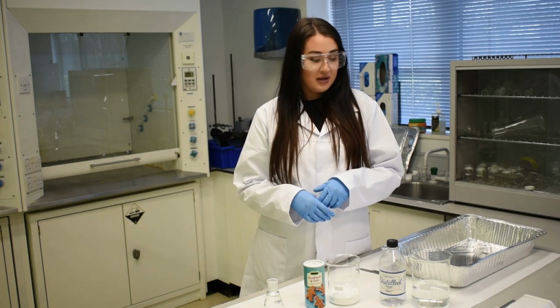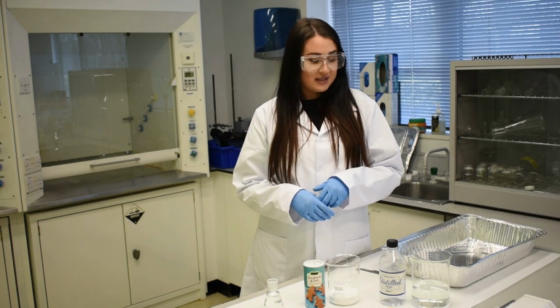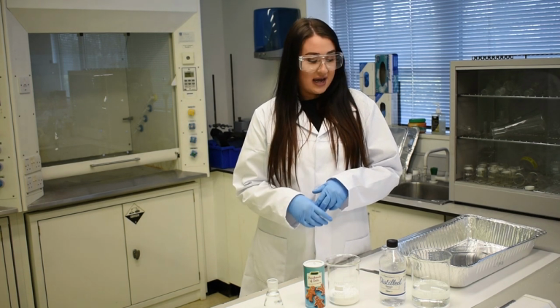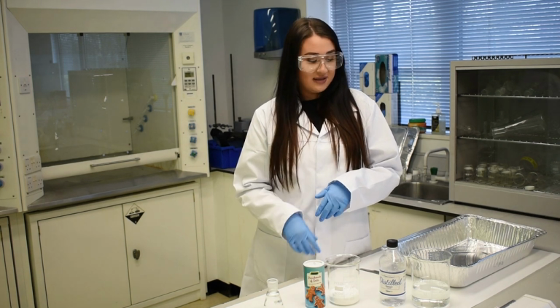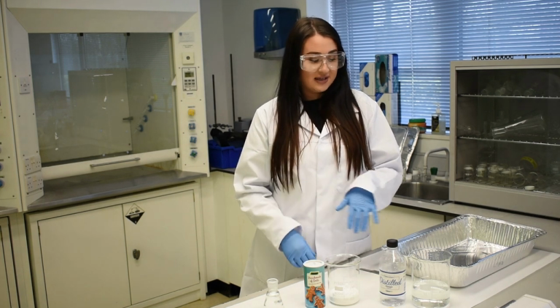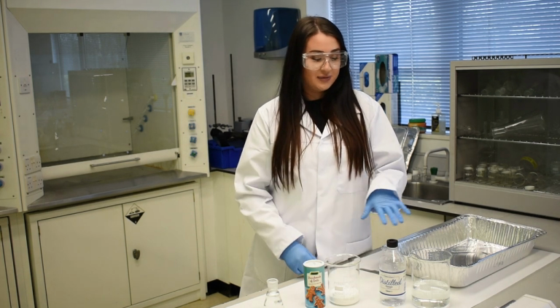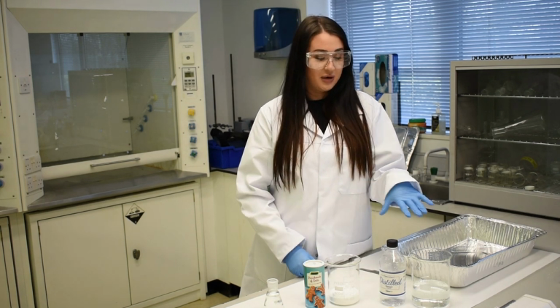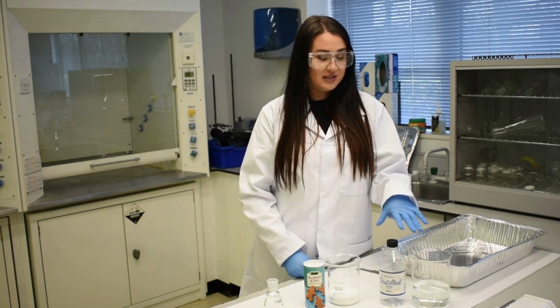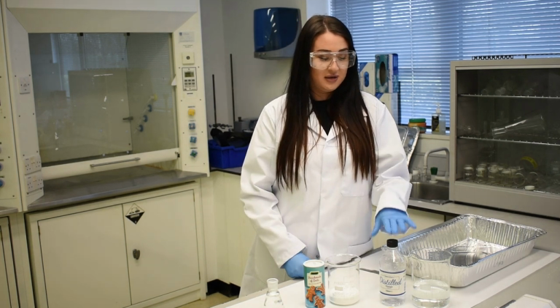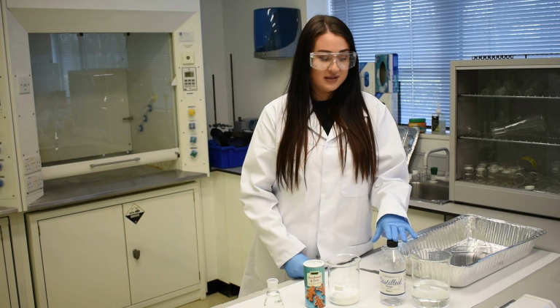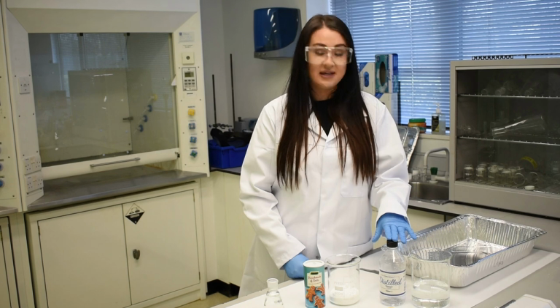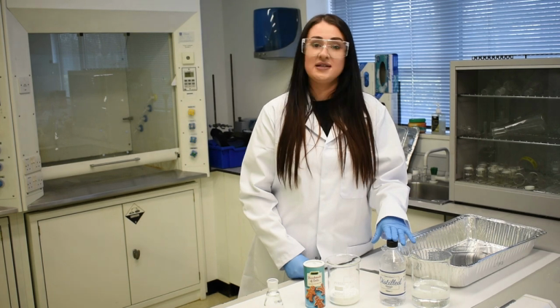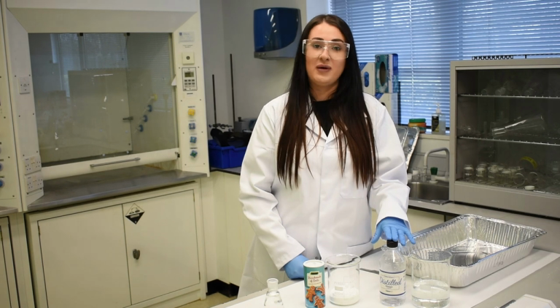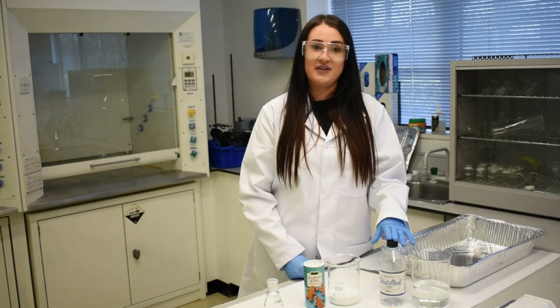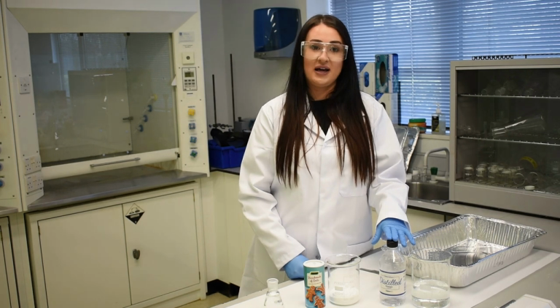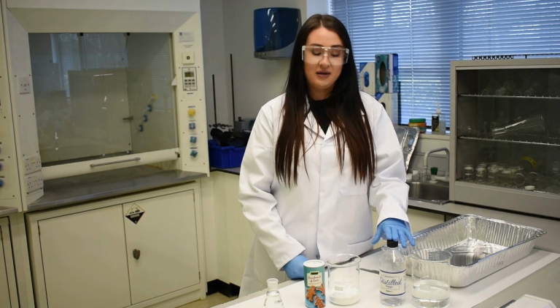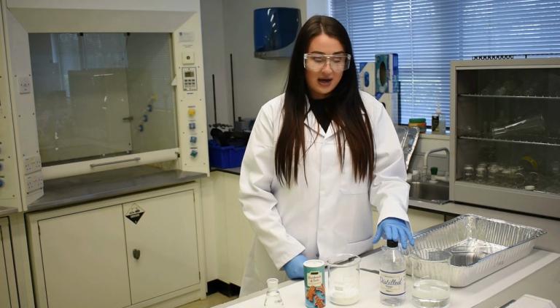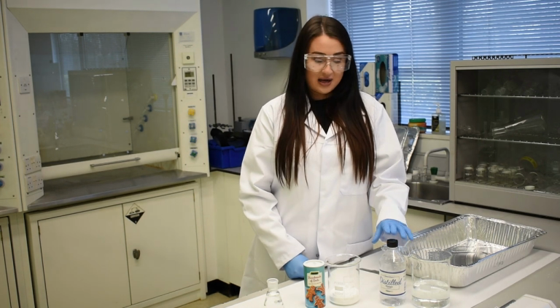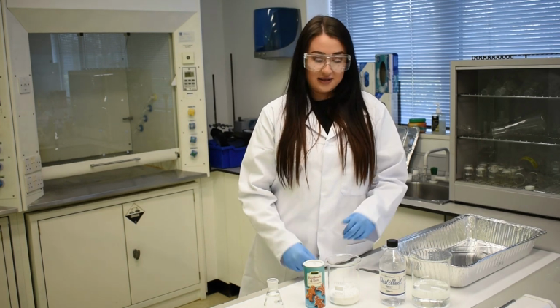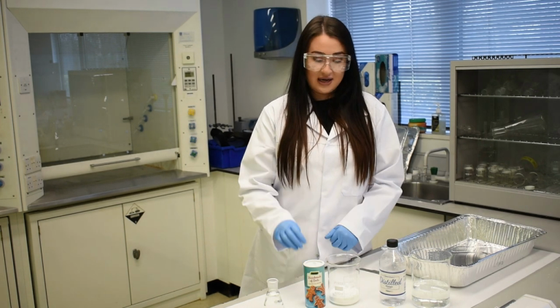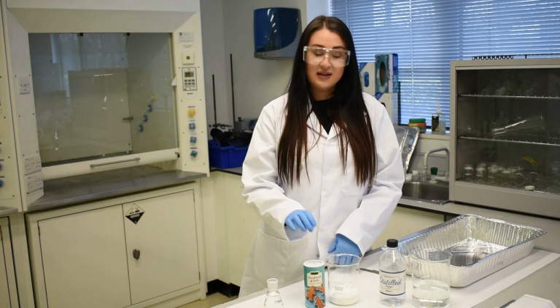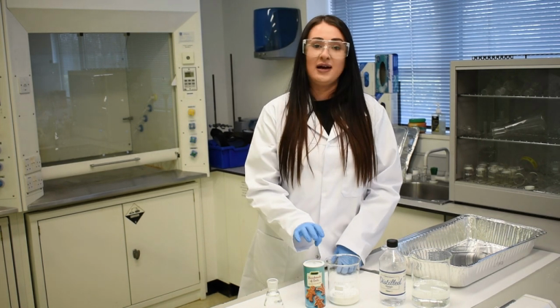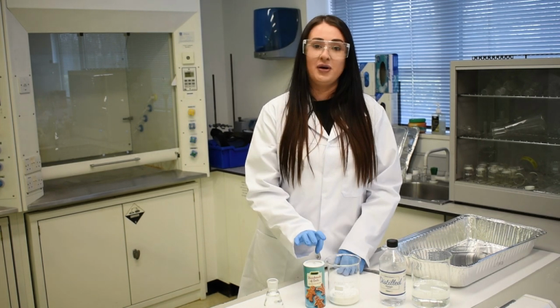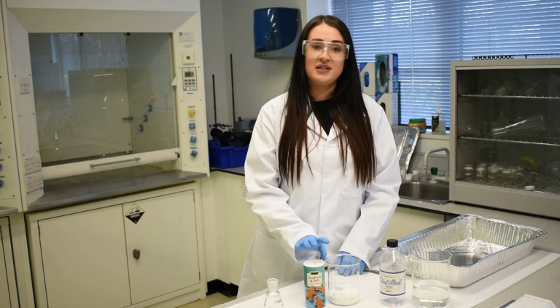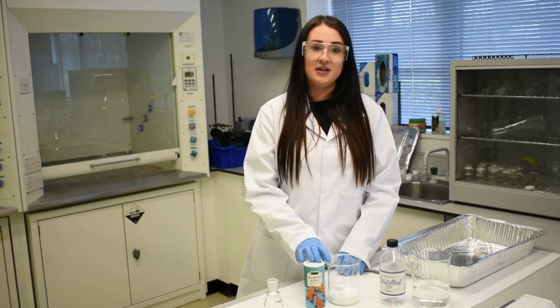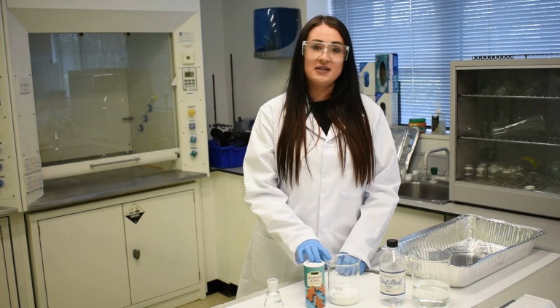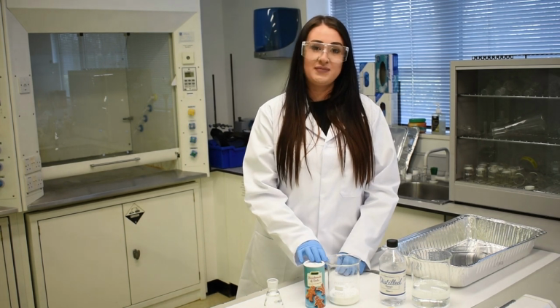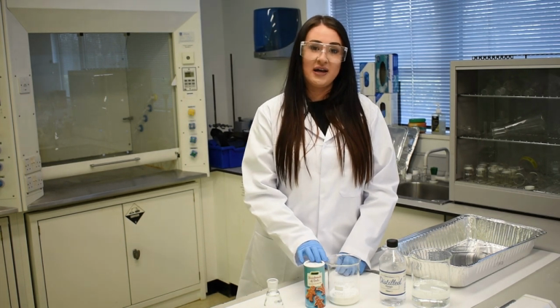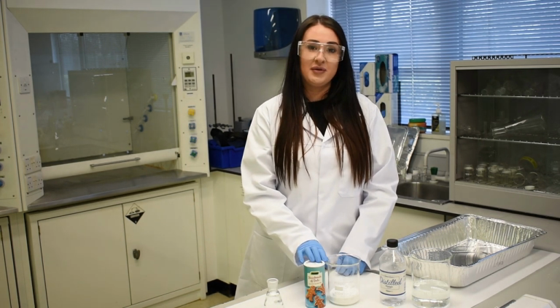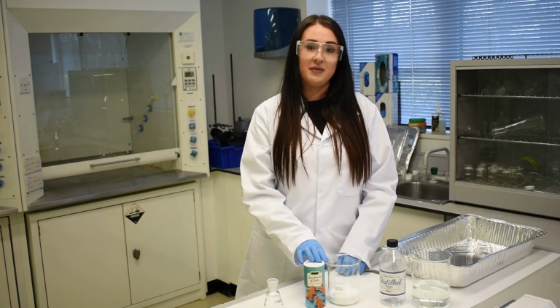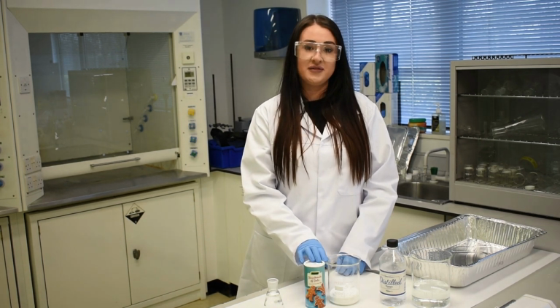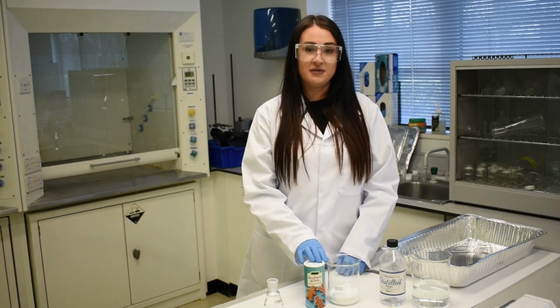Today the acid we're going to use is white vinegar and the alkali we're going to use is bicarbonate soda.